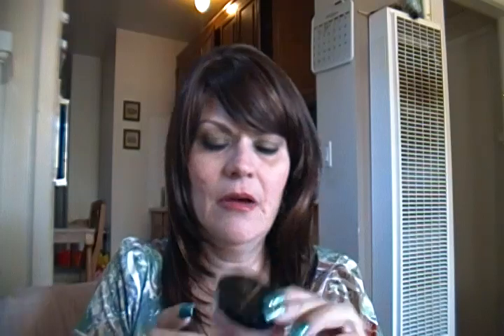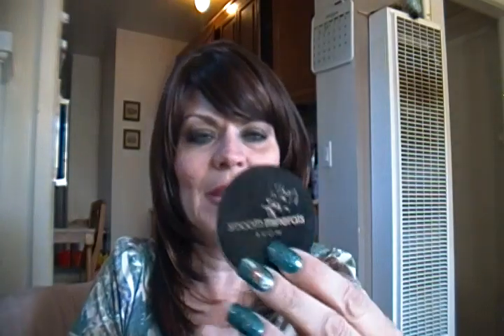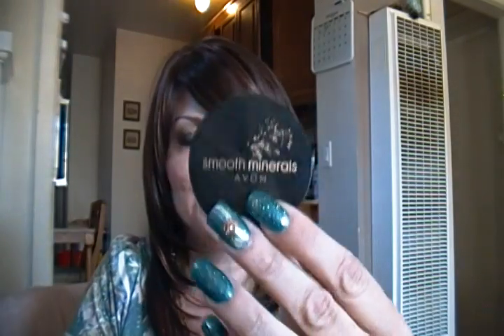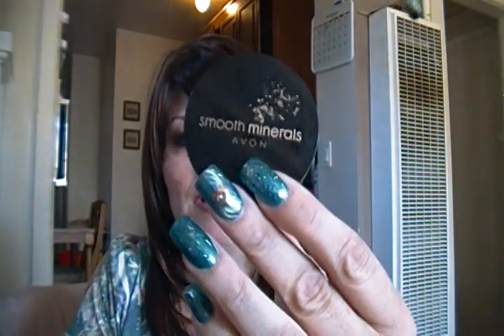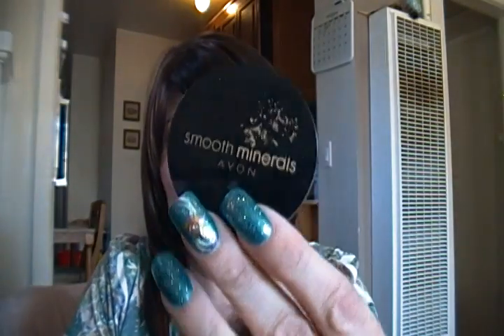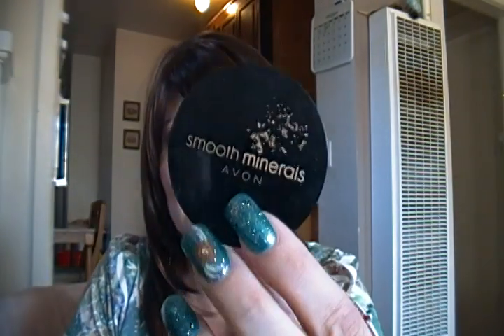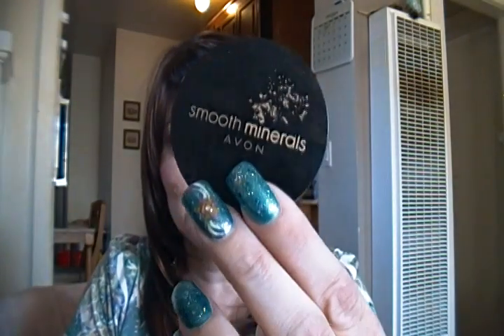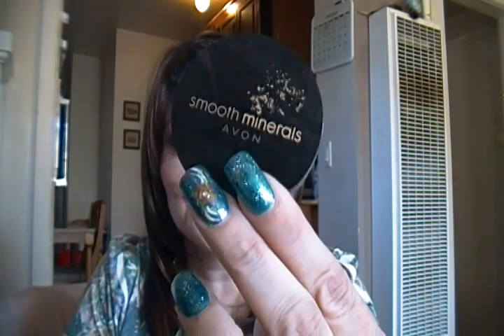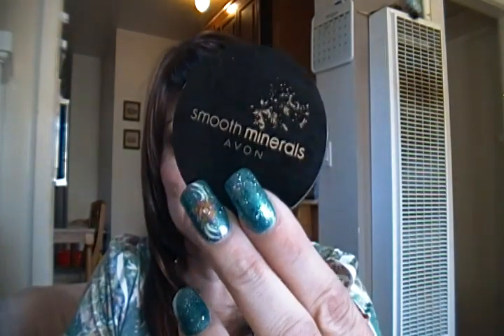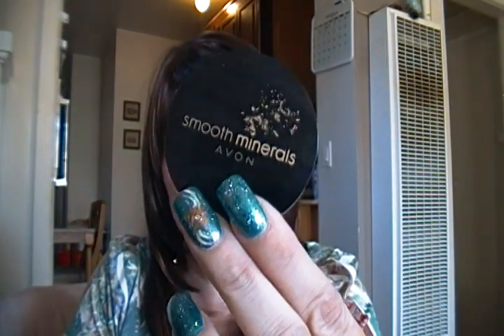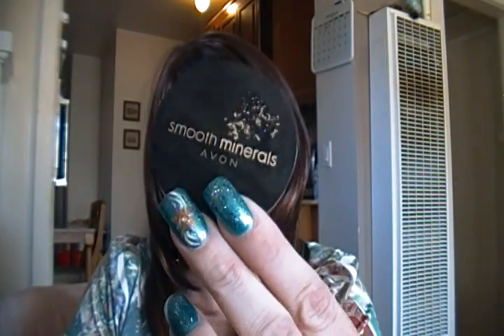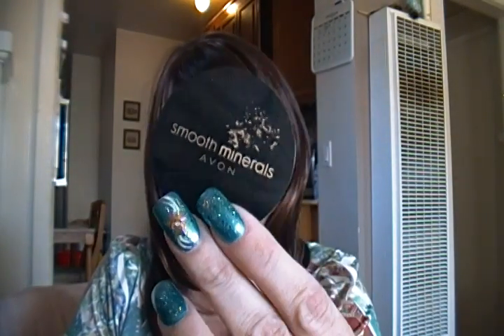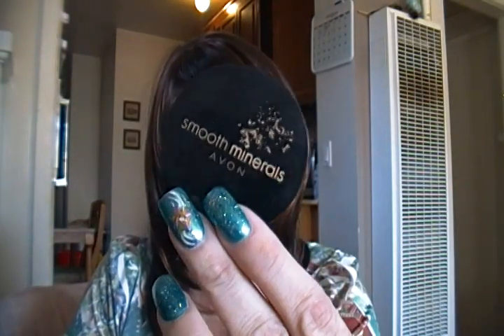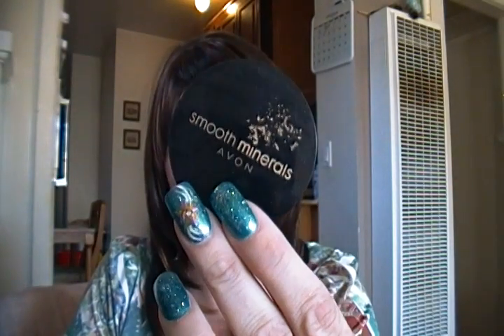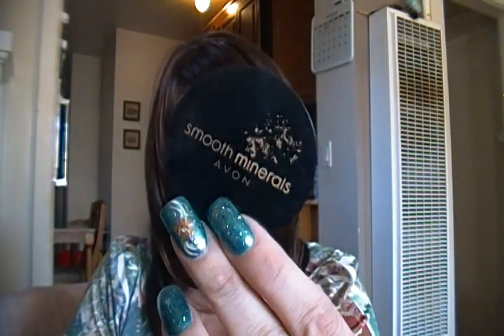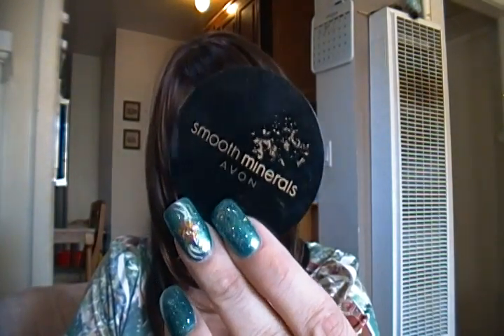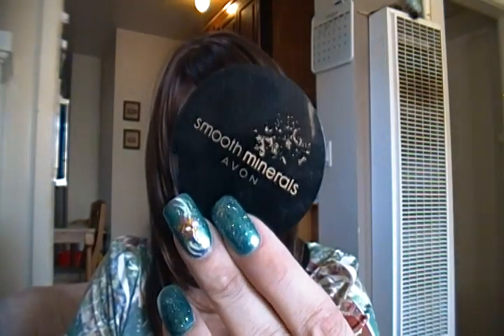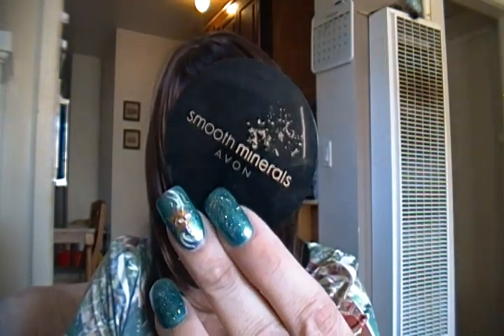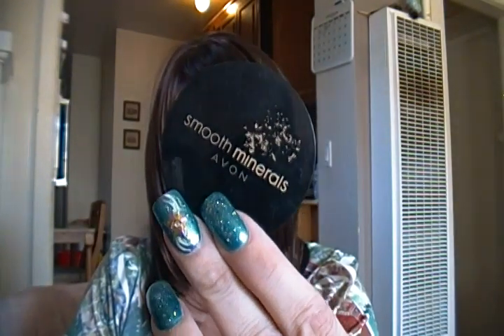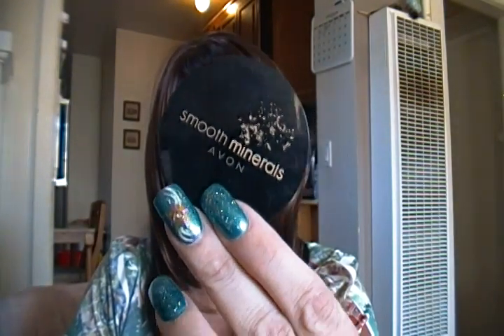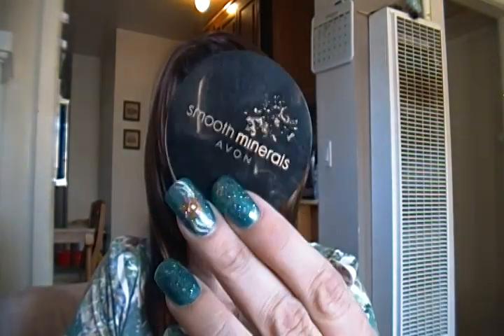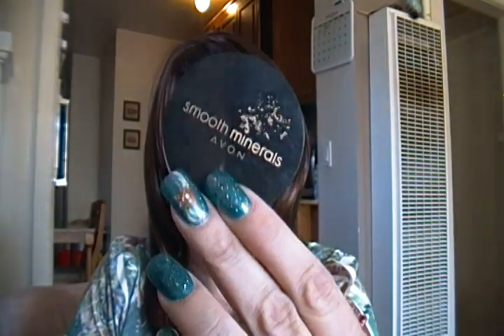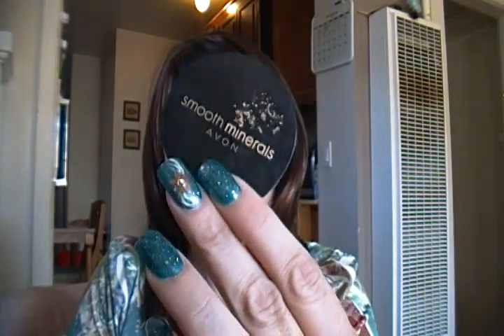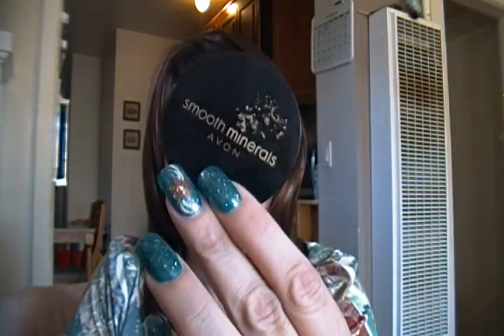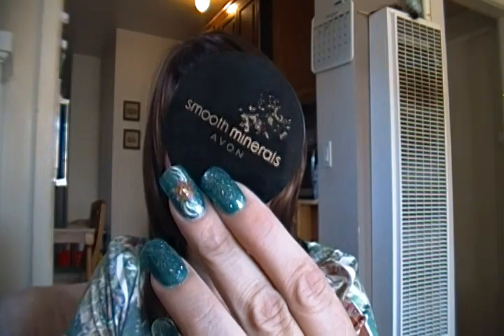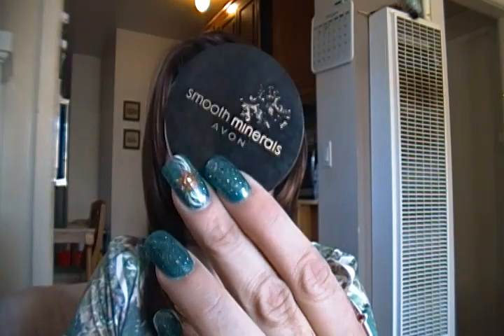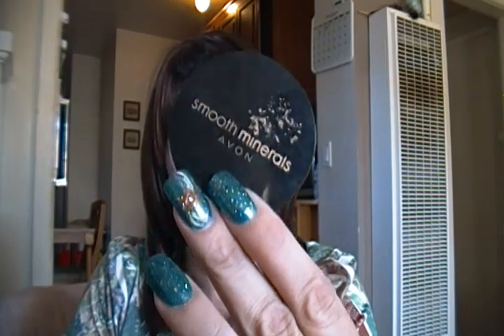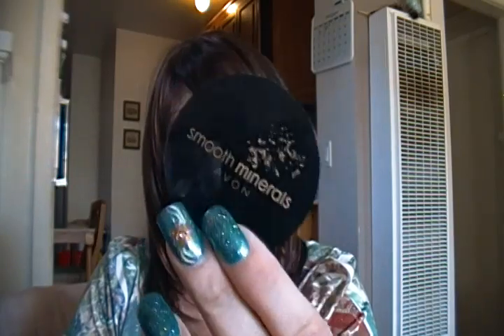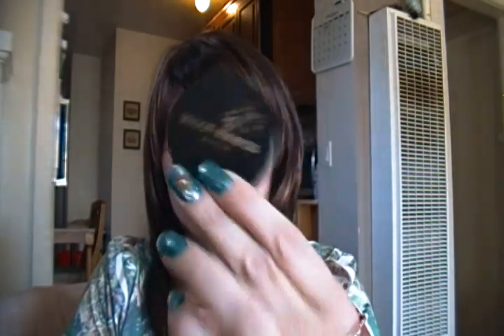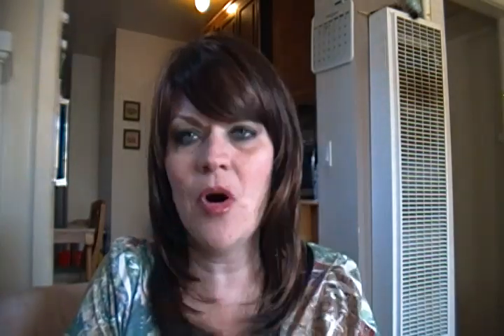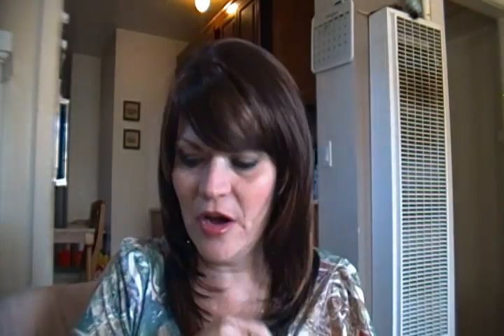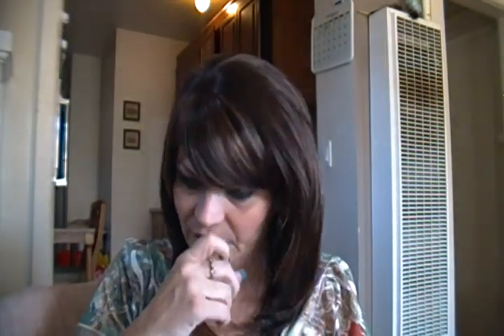Then on my cheeks, I used Smooth Minerals blush and this is called Blushing Mauve.